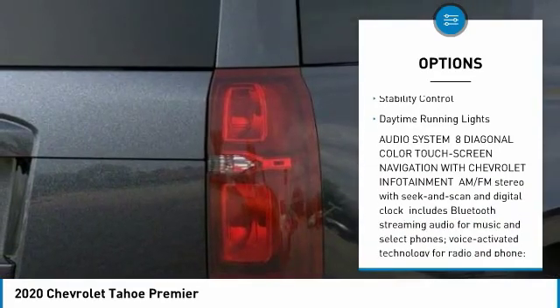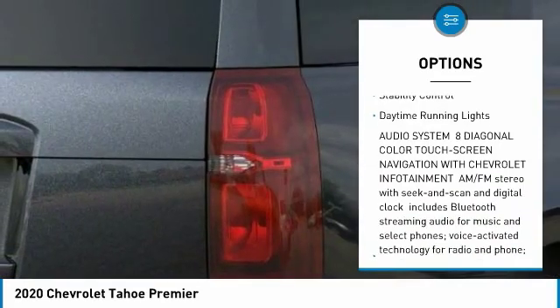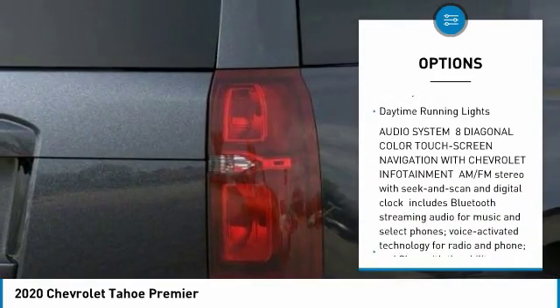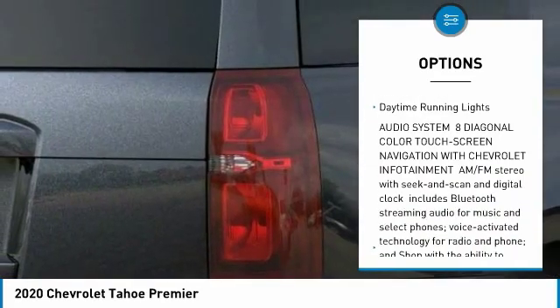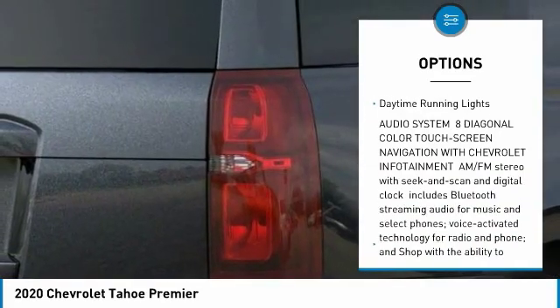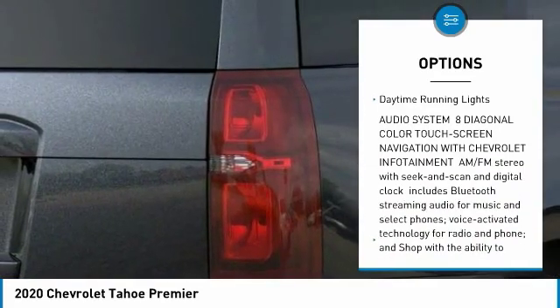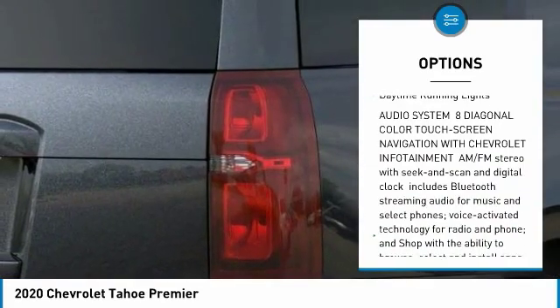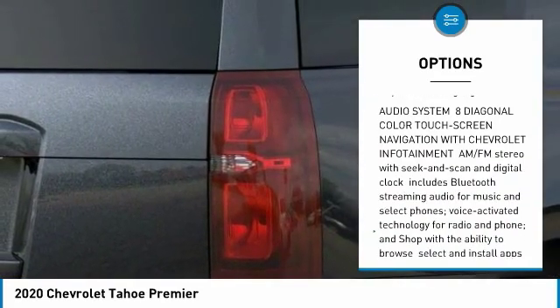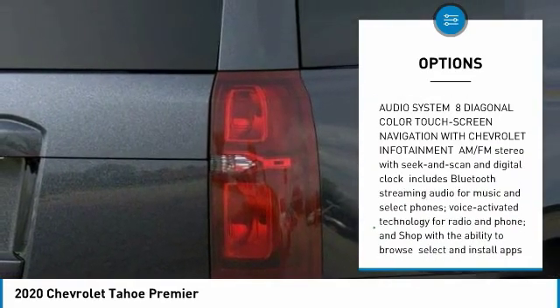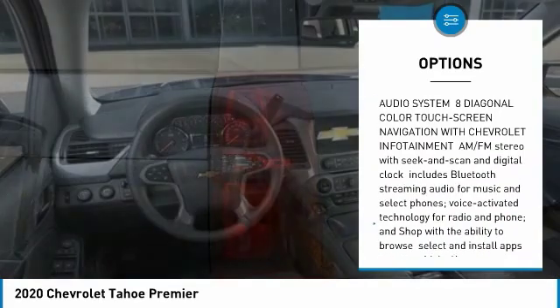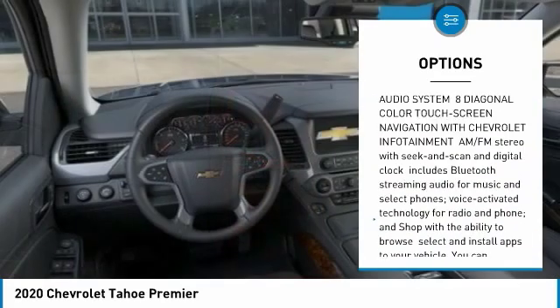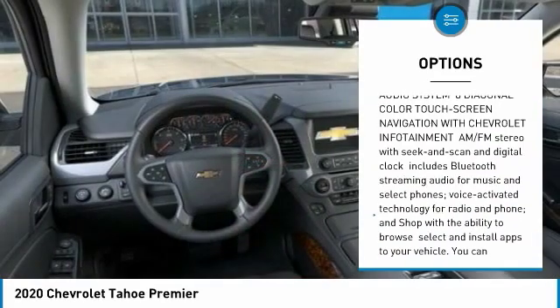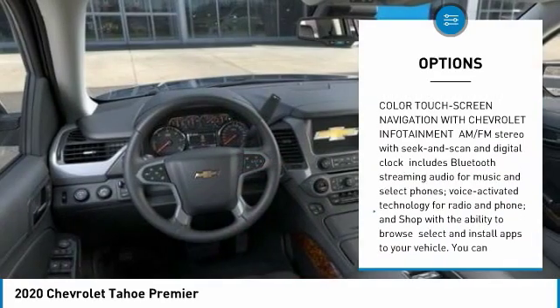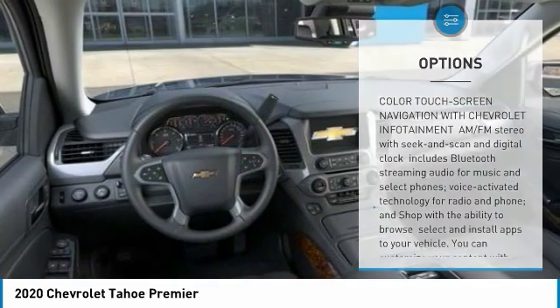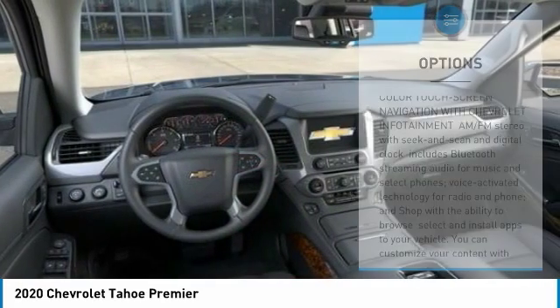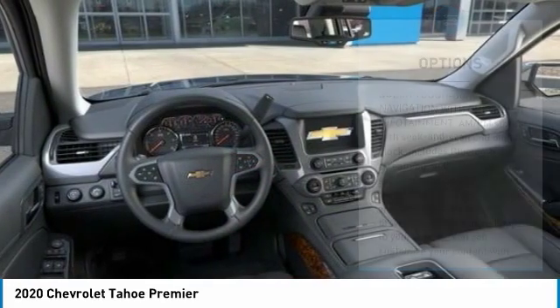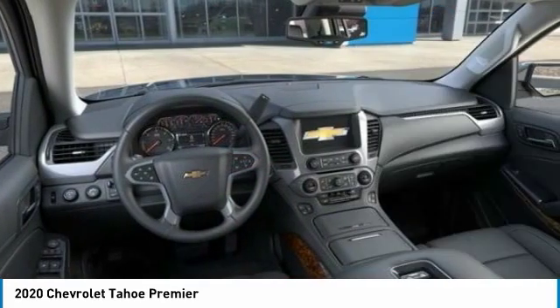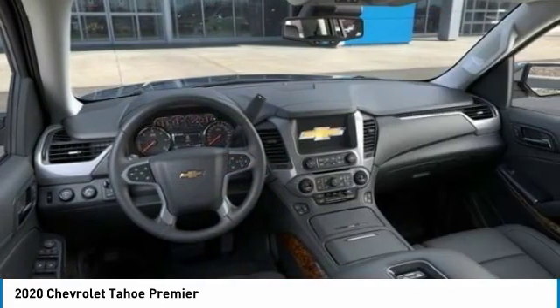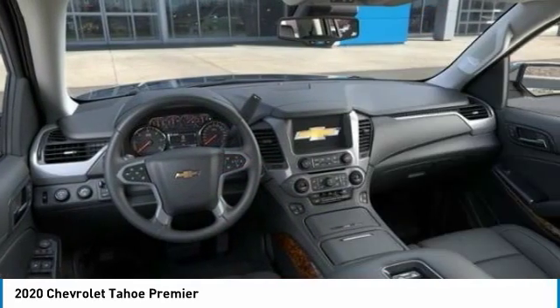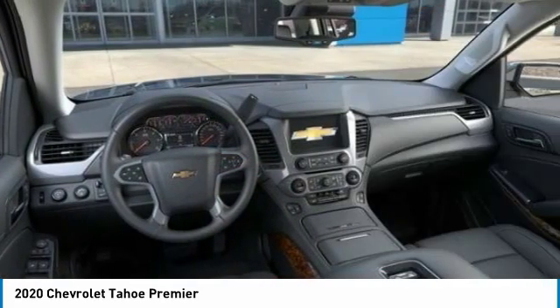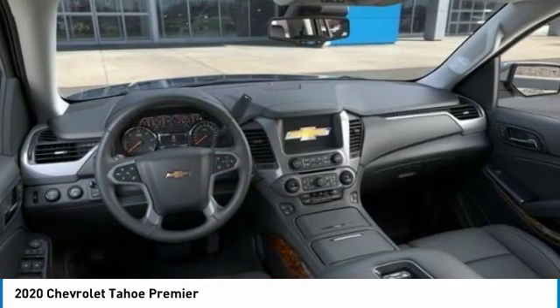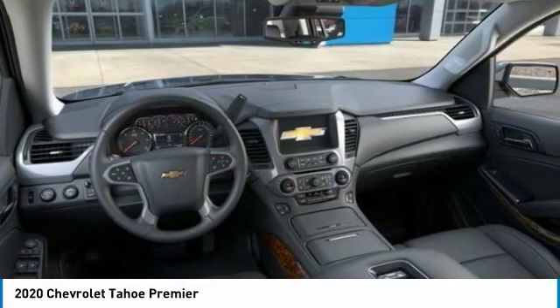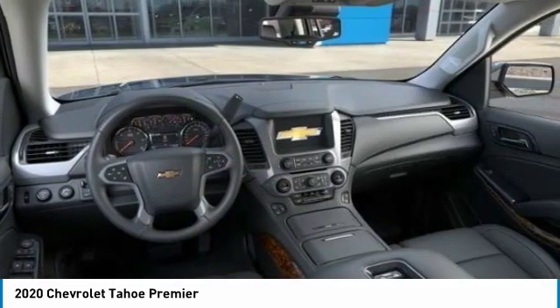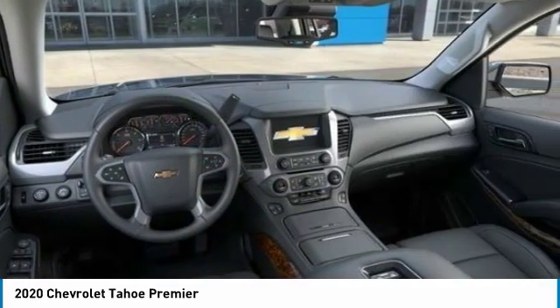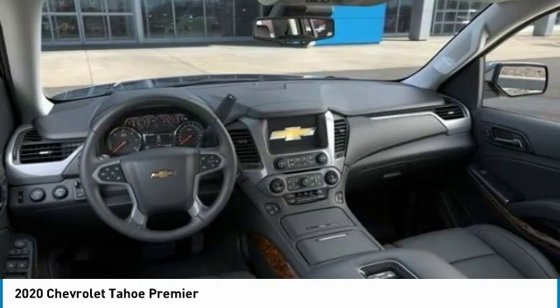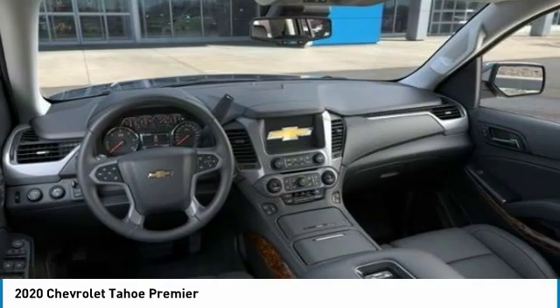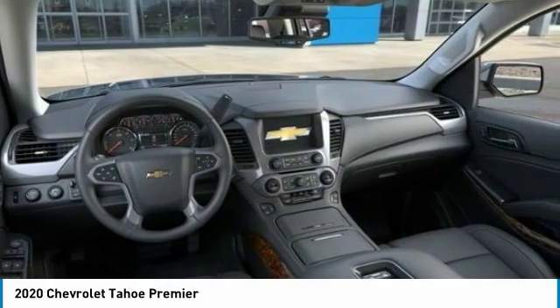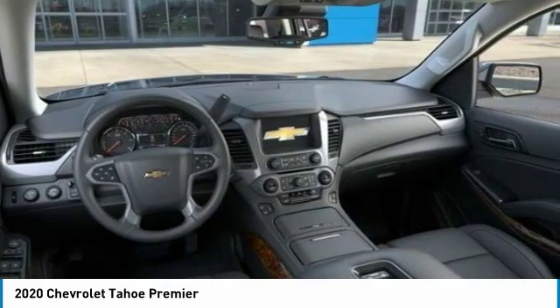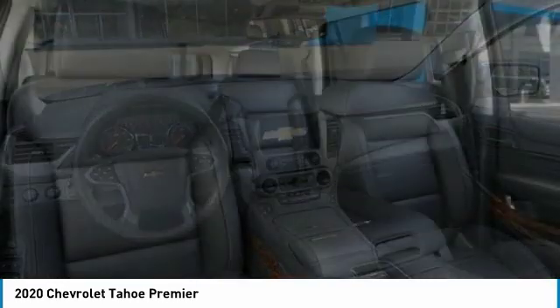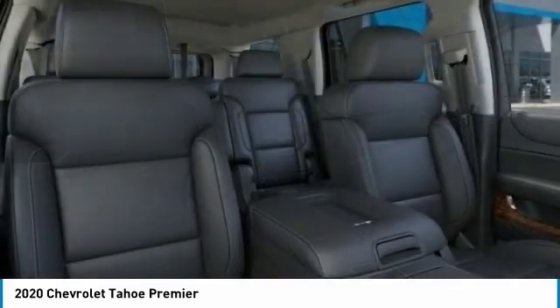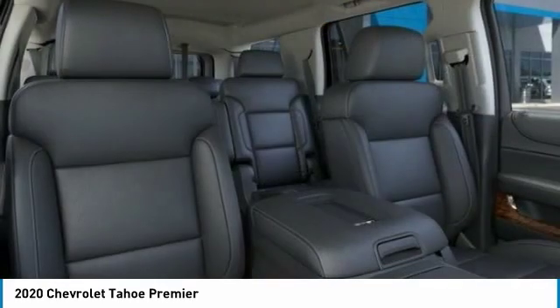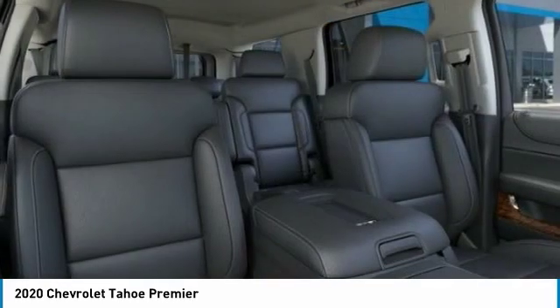Additional features include brake assist, traction control, stability control, and daytime running lights.